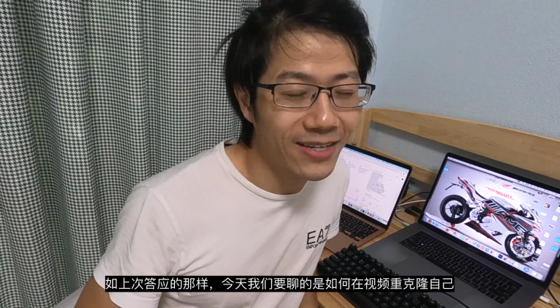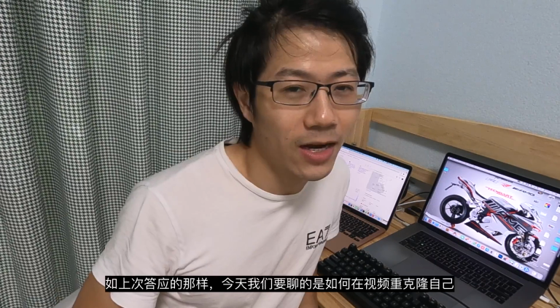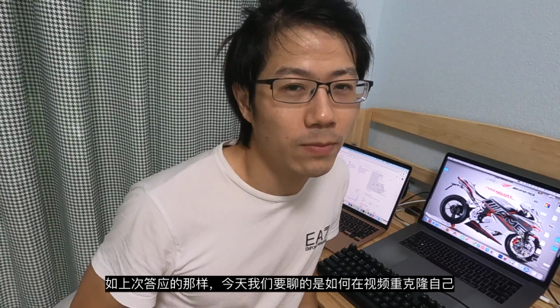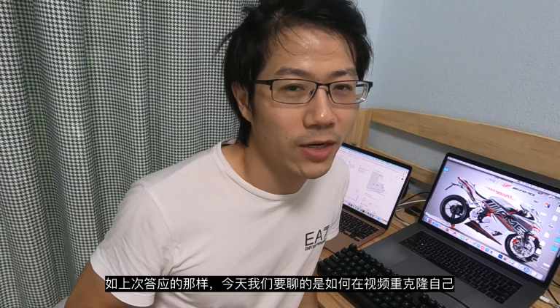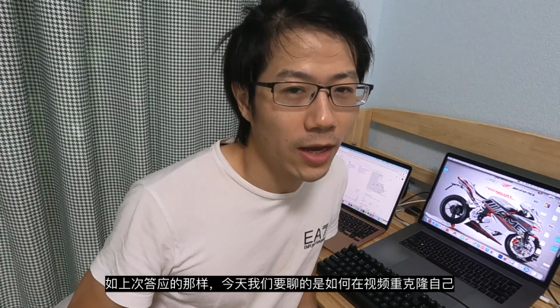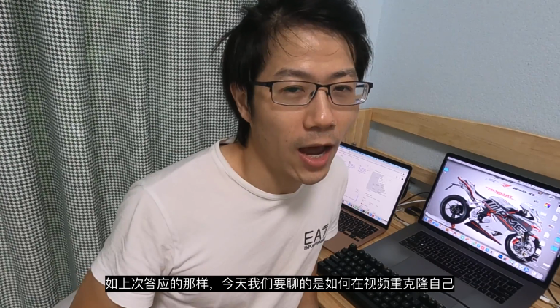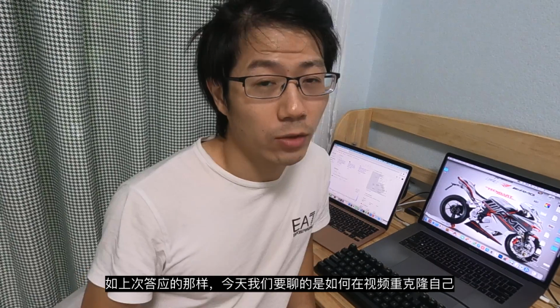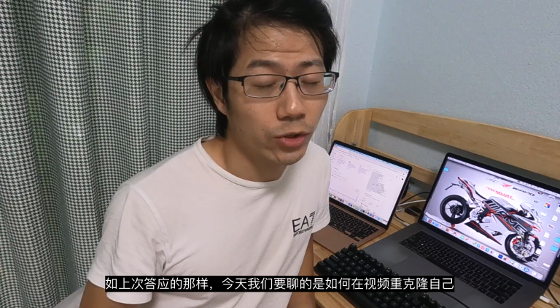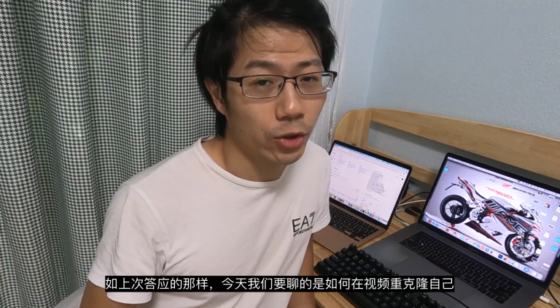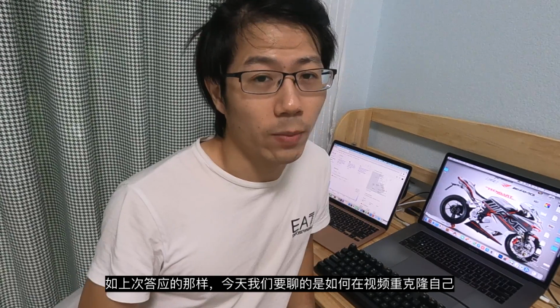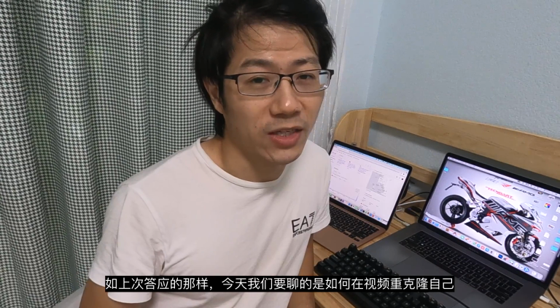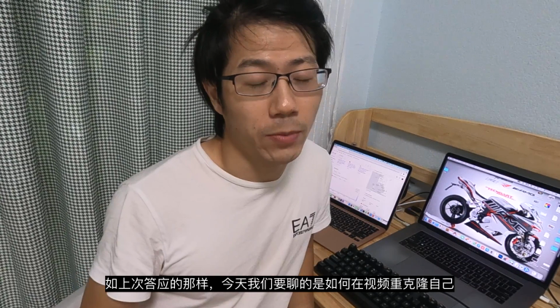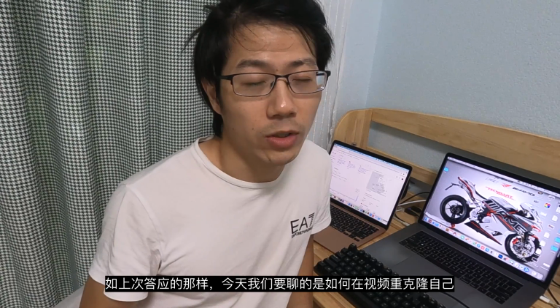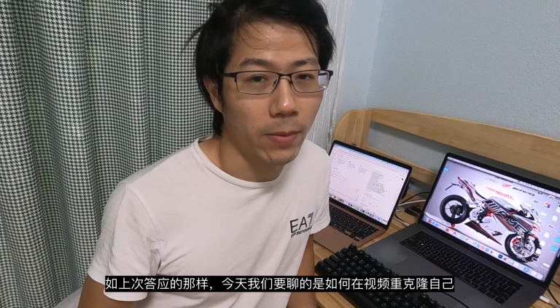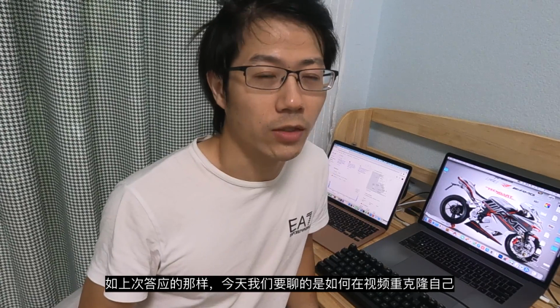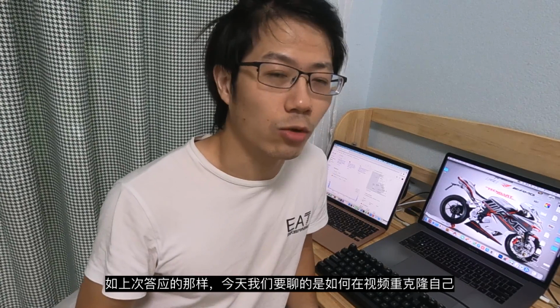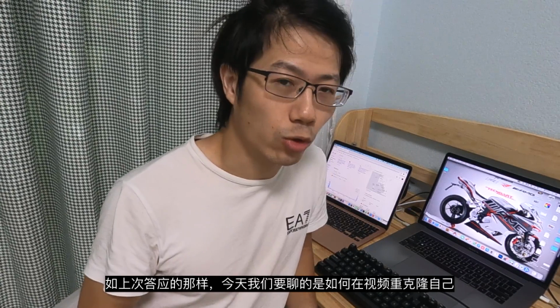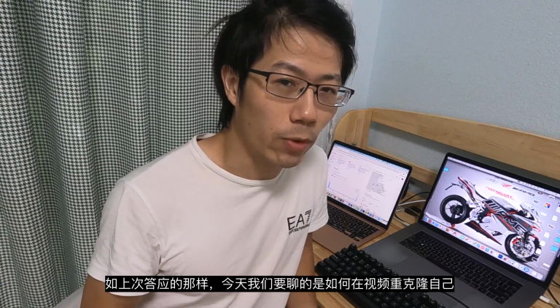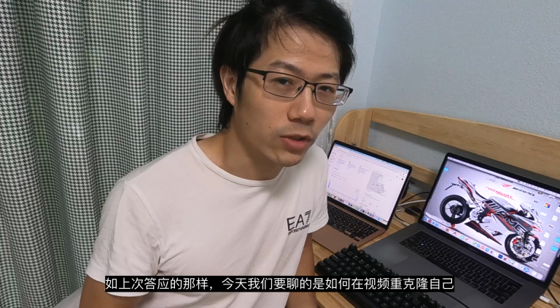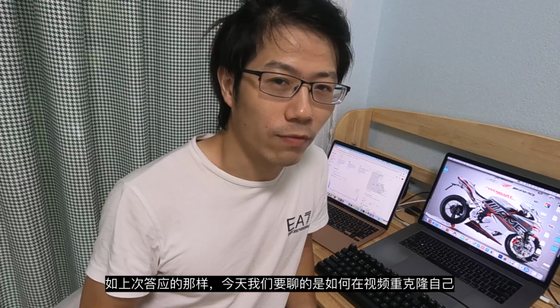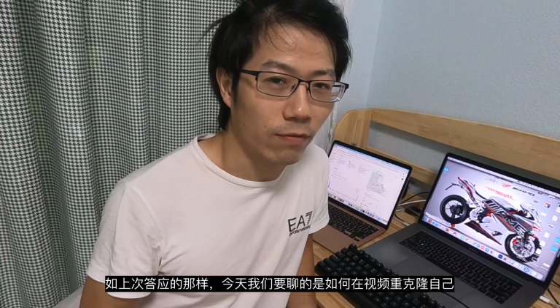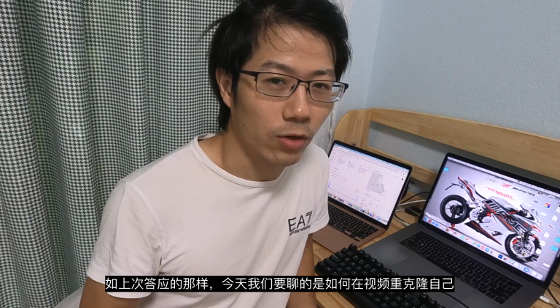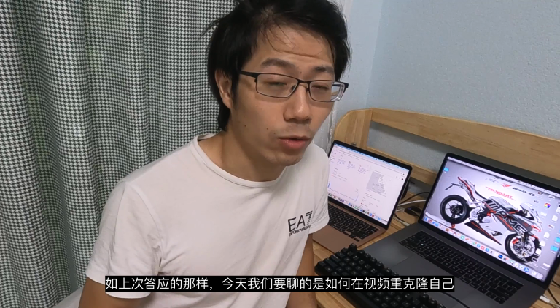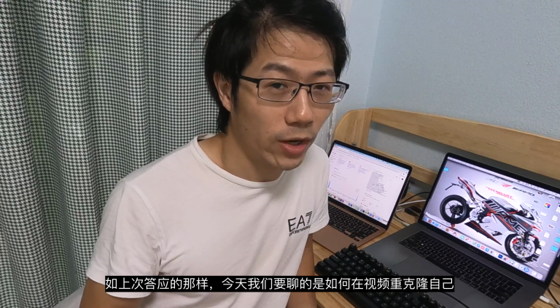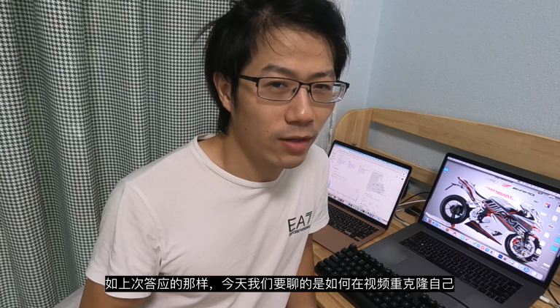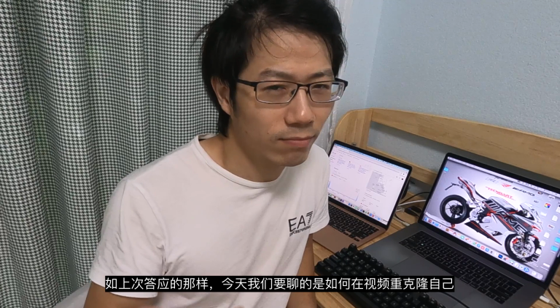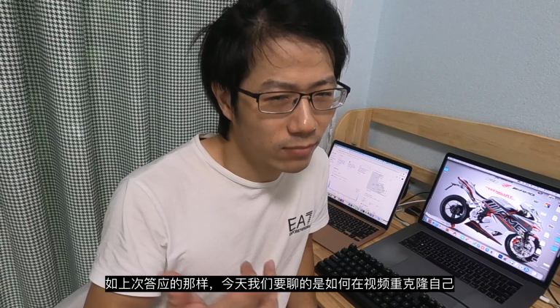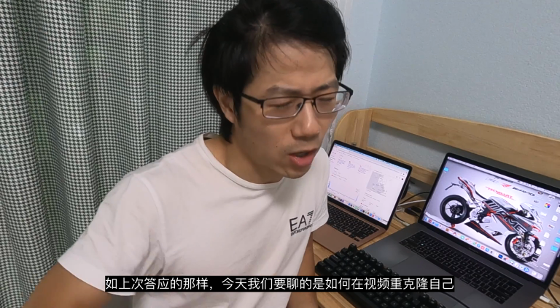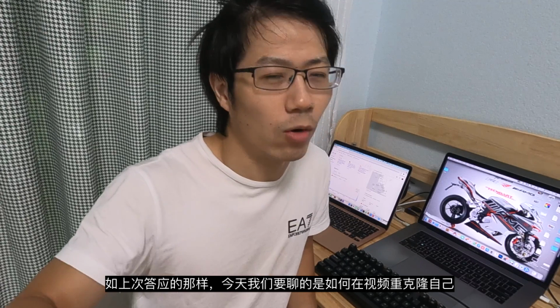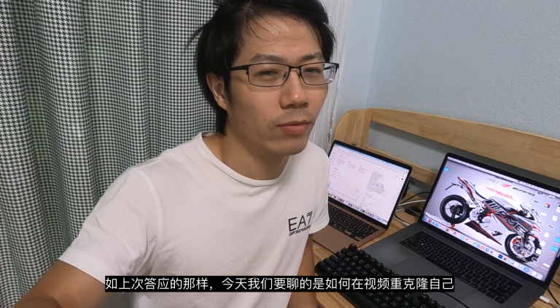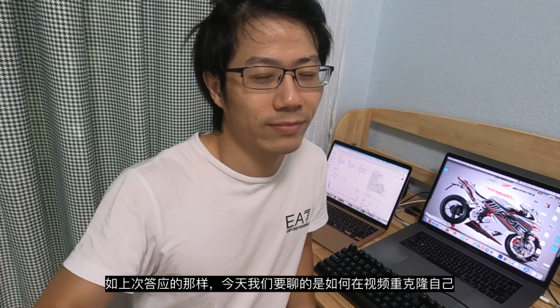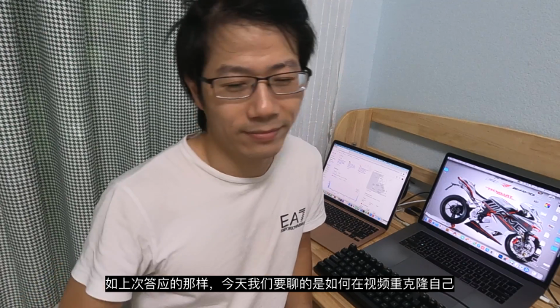As promised last time, today I'm going to show you my experience about how to copy yourself in video. Ready? Go!